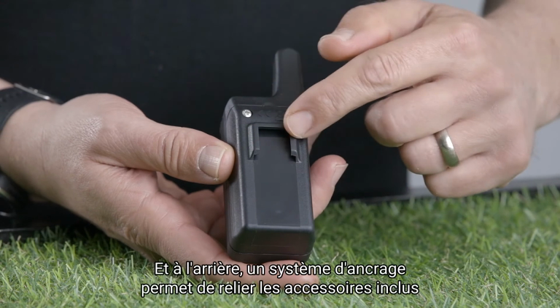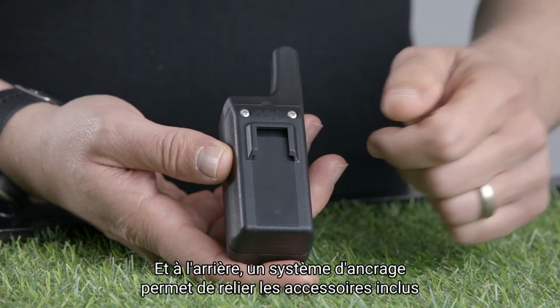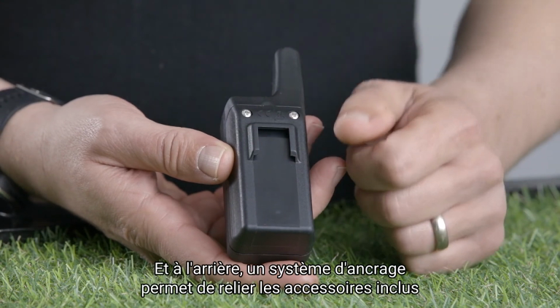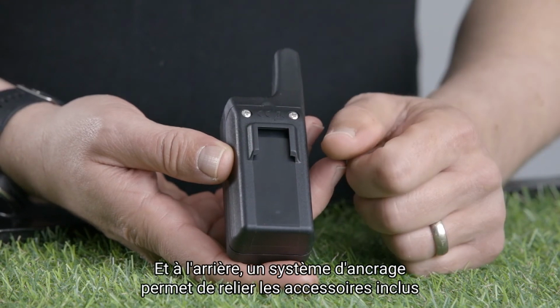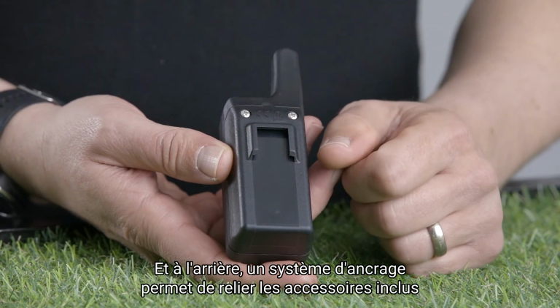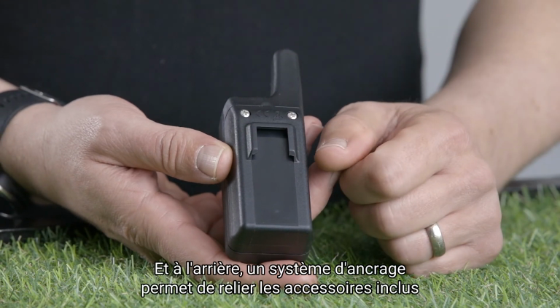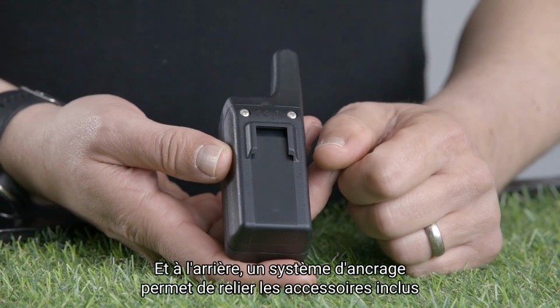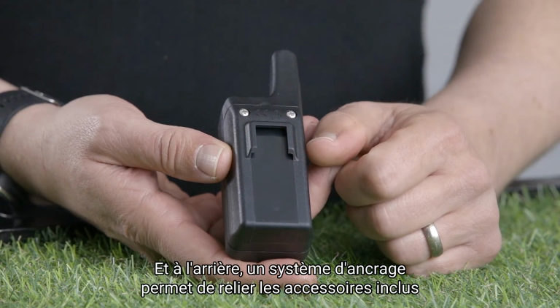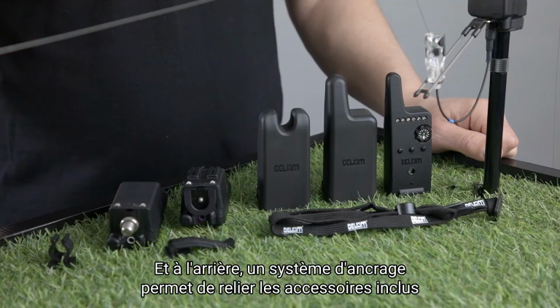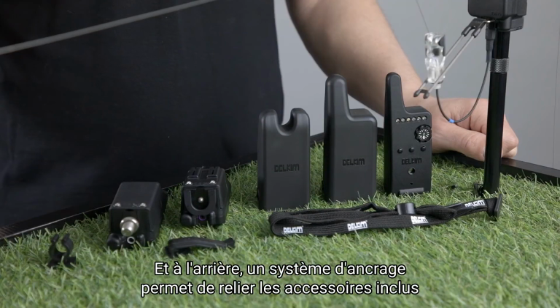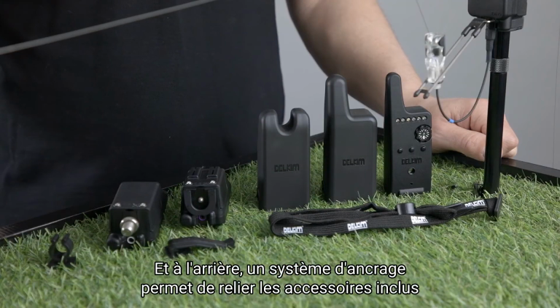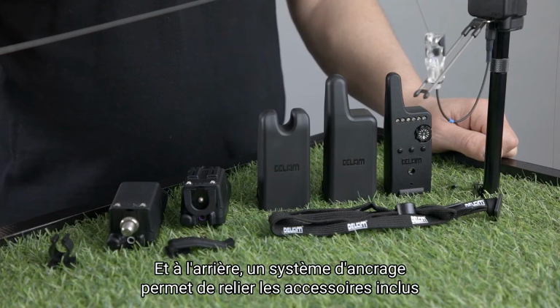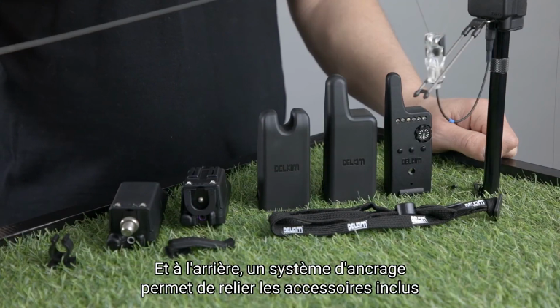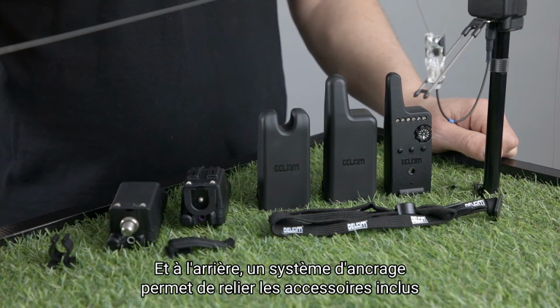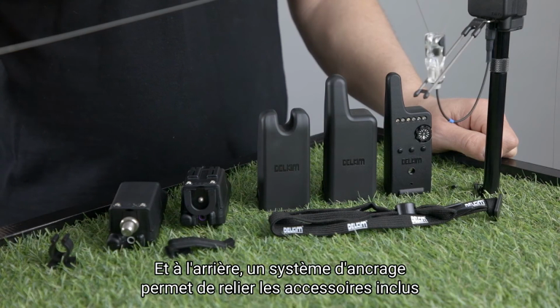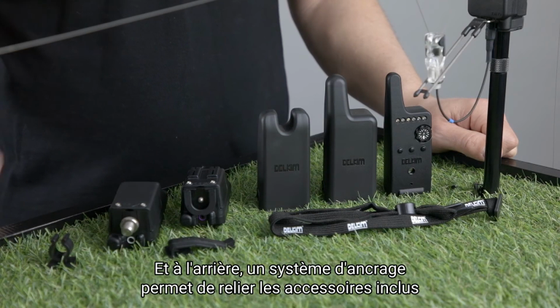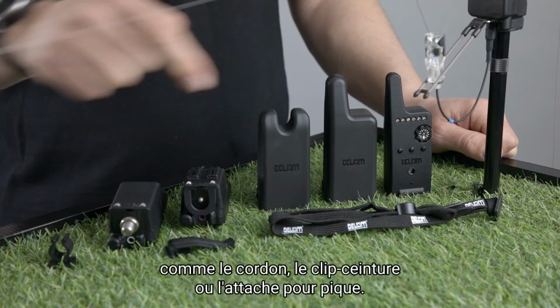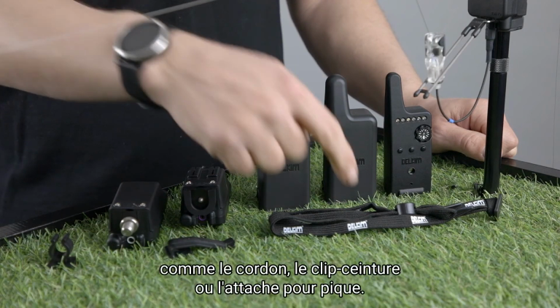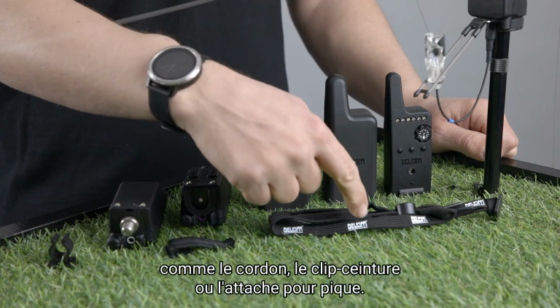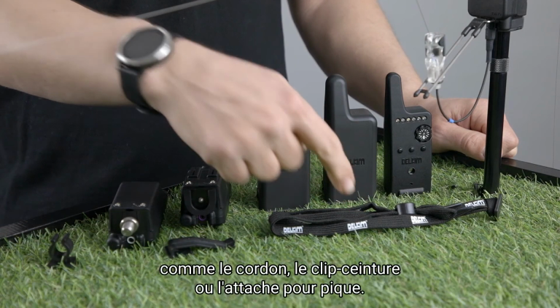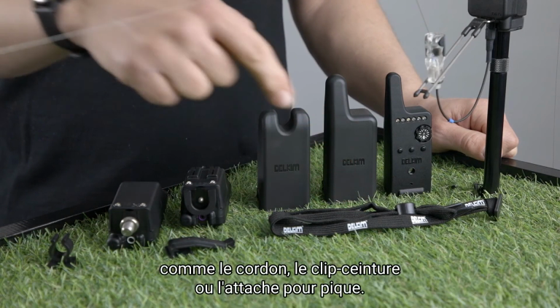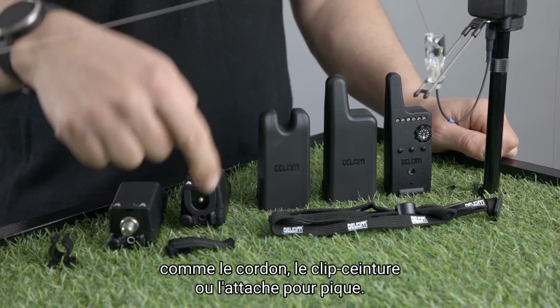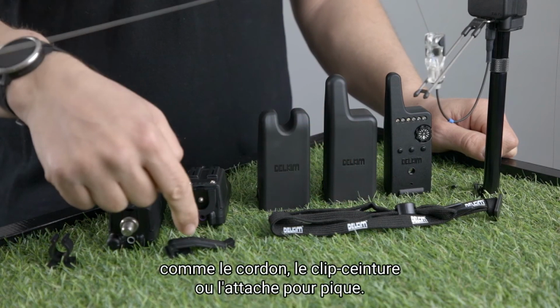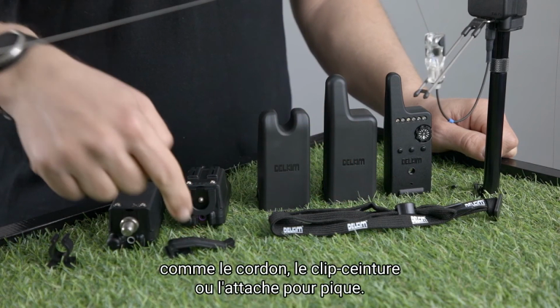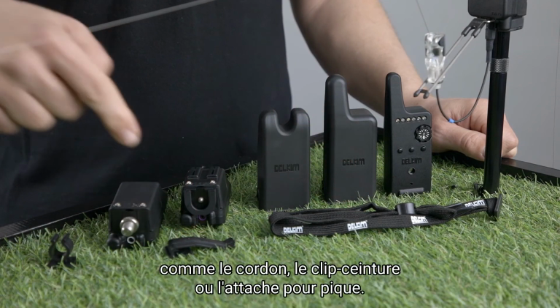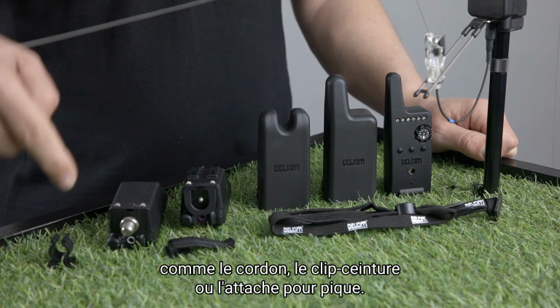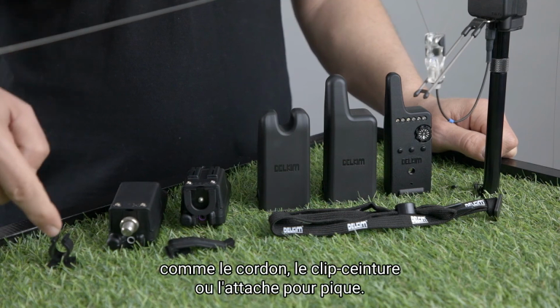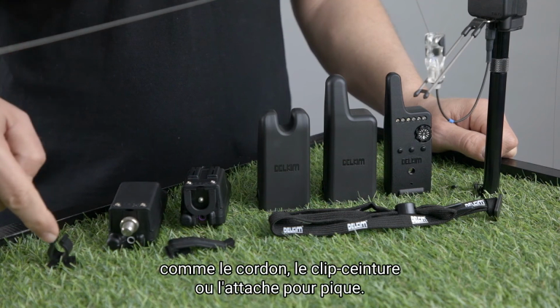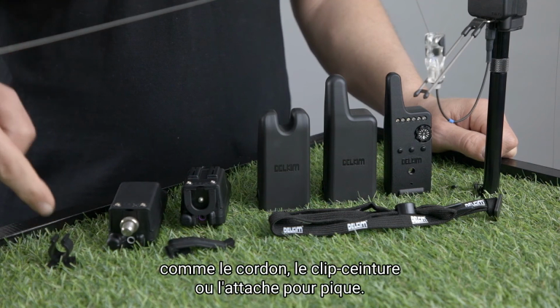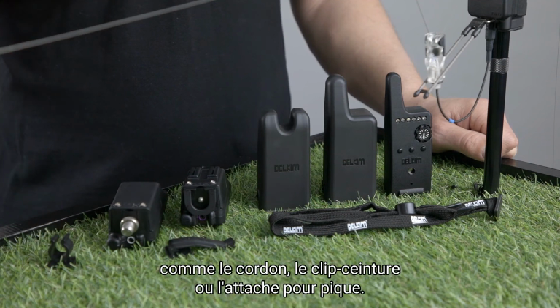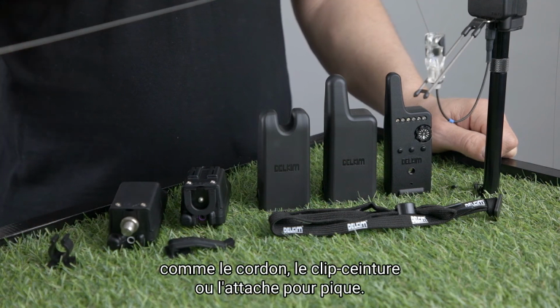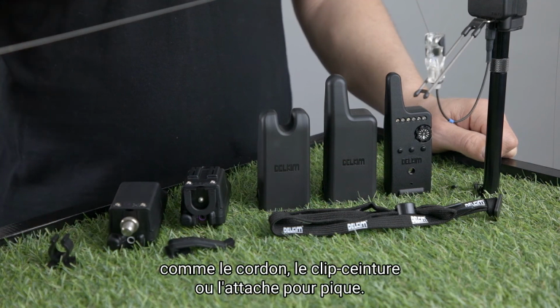The back fittings are for included accessories such as the lanyard, belt clip, or Bankstick clip.